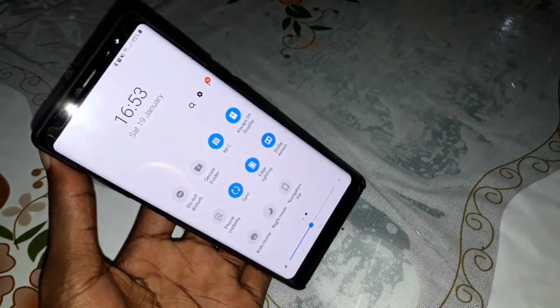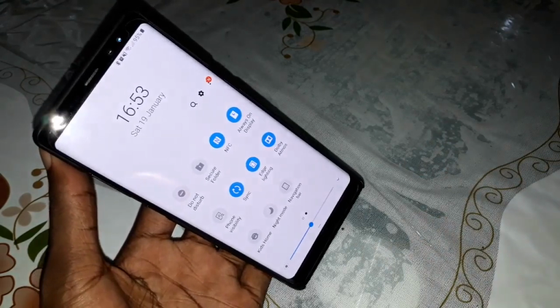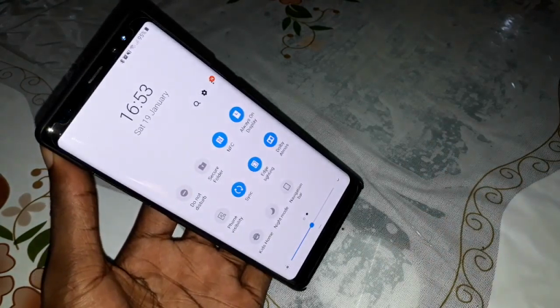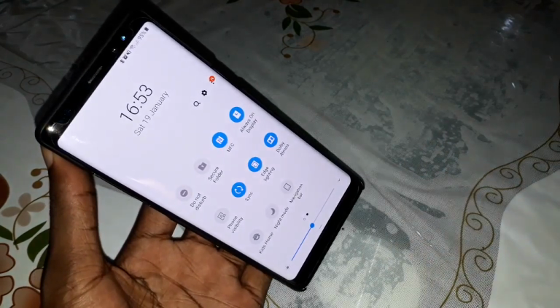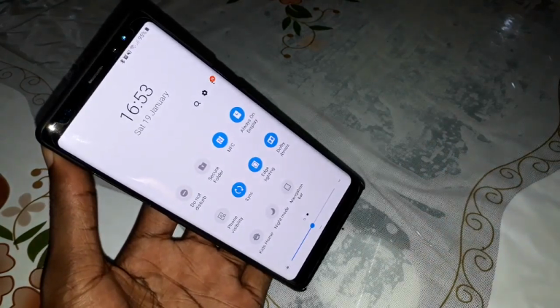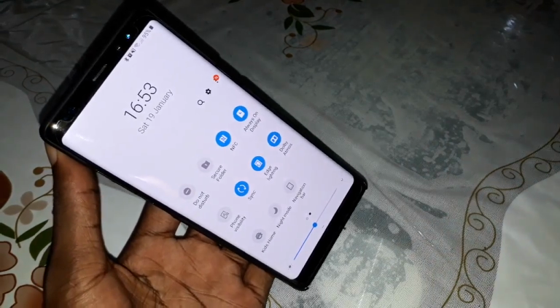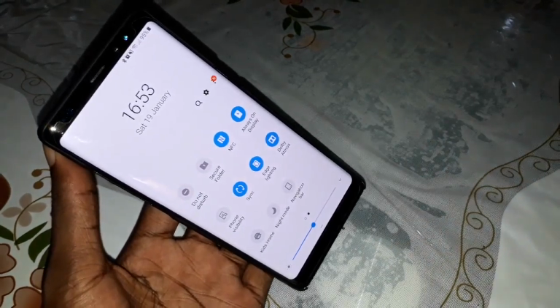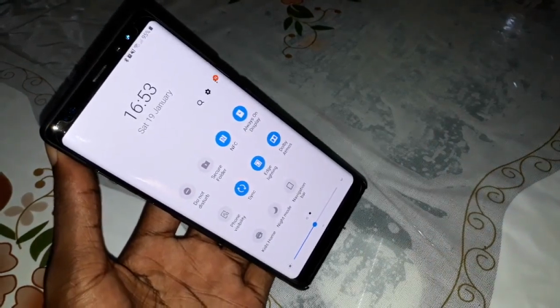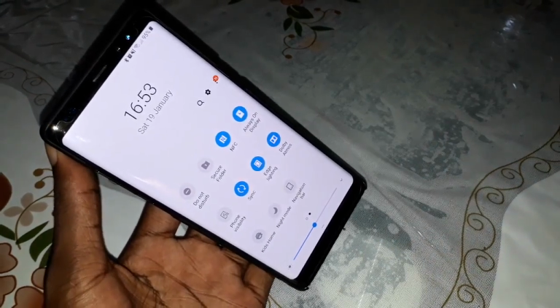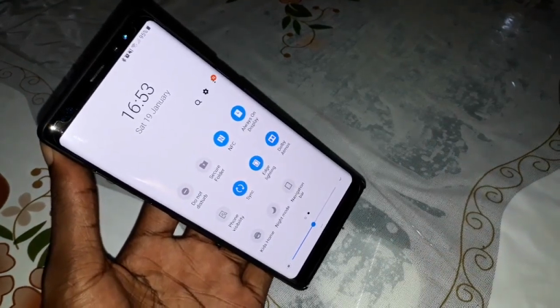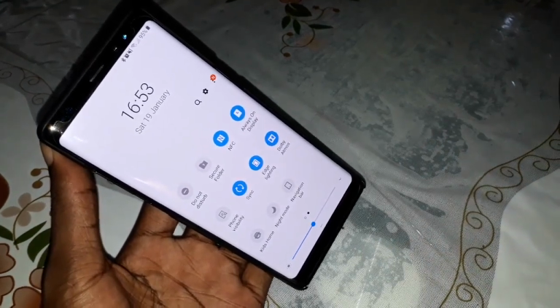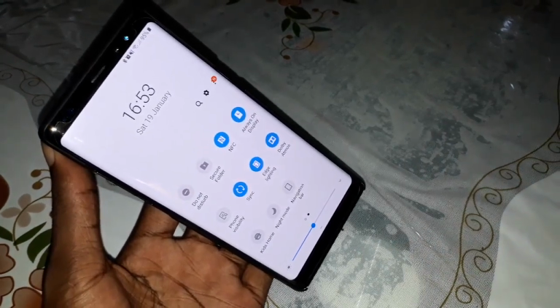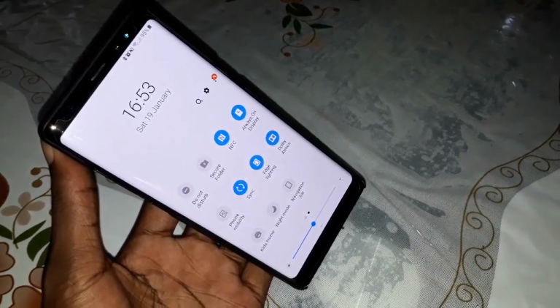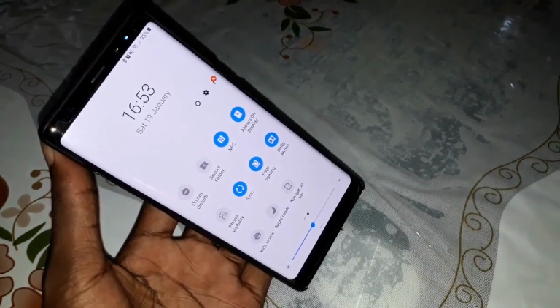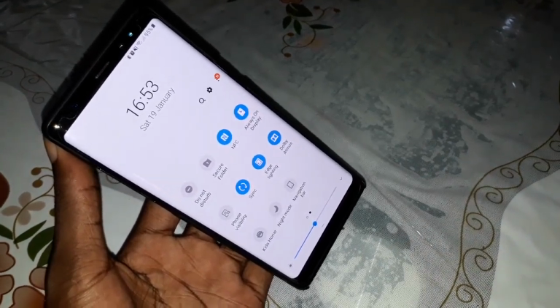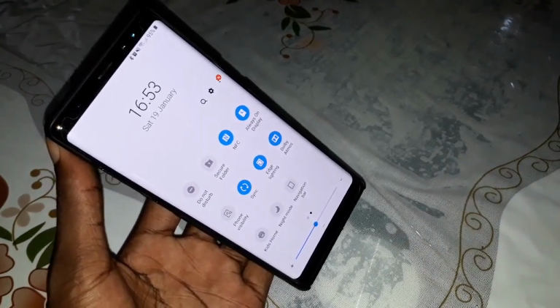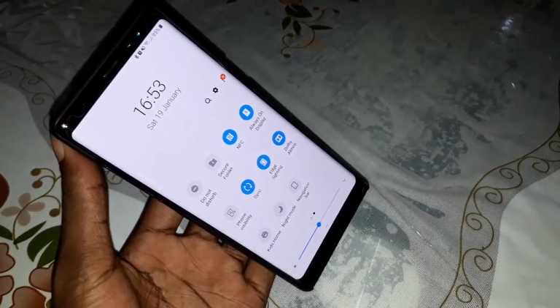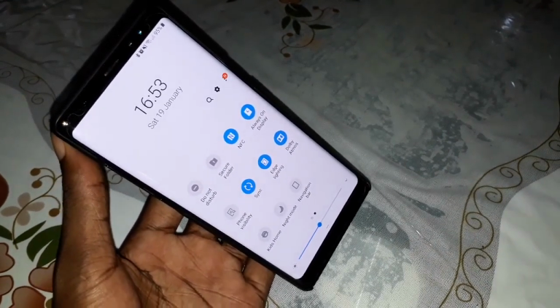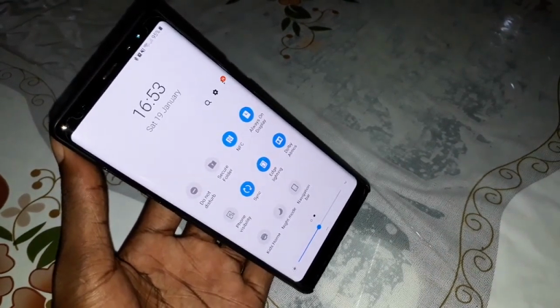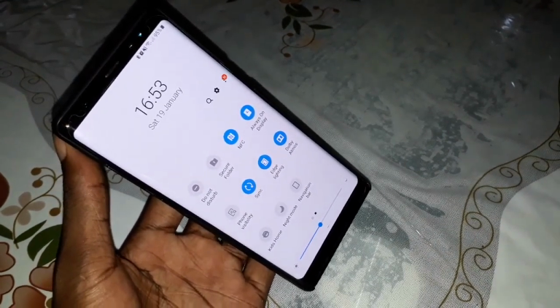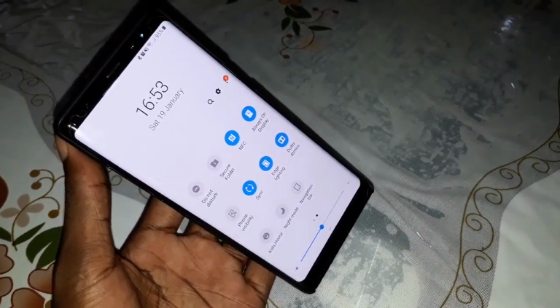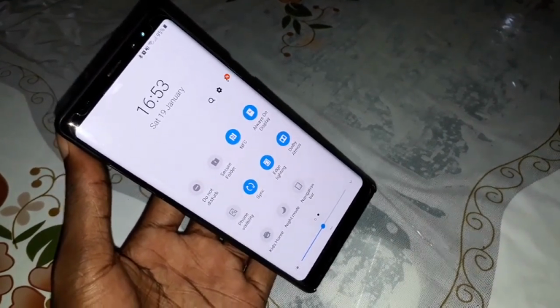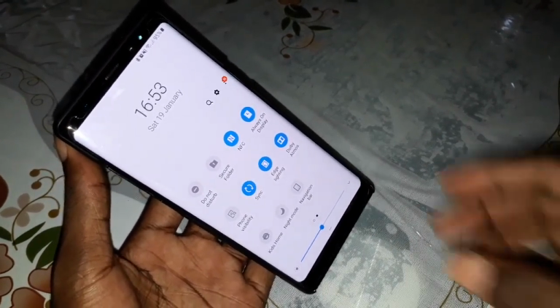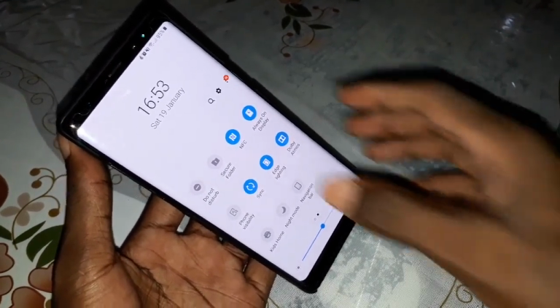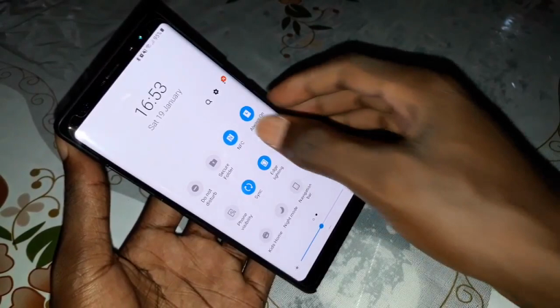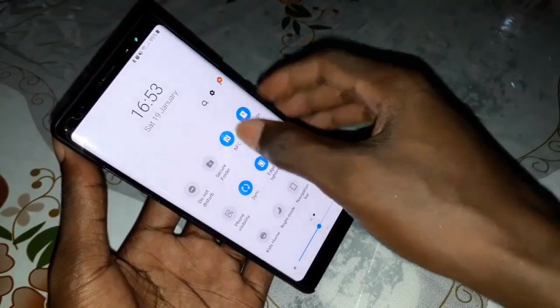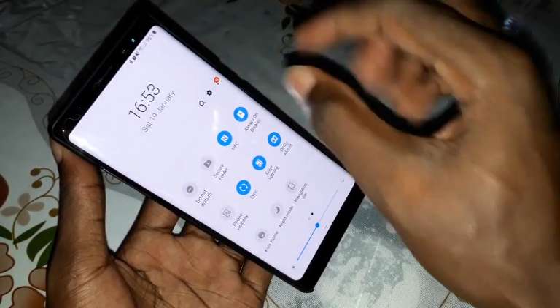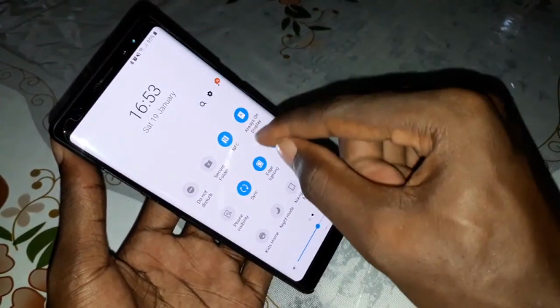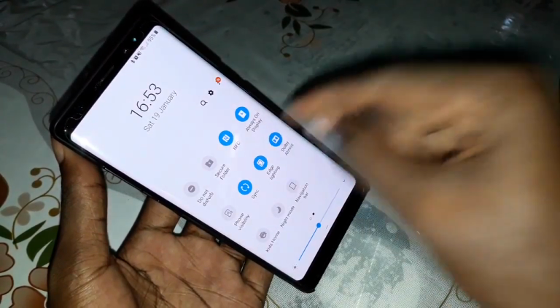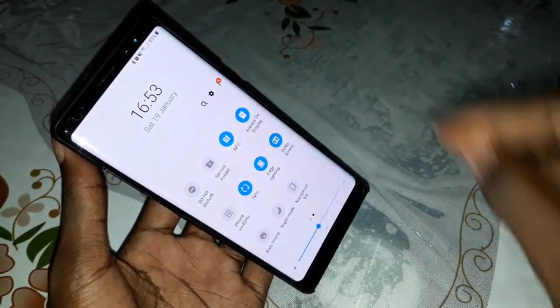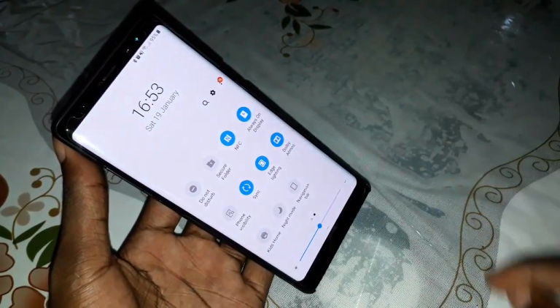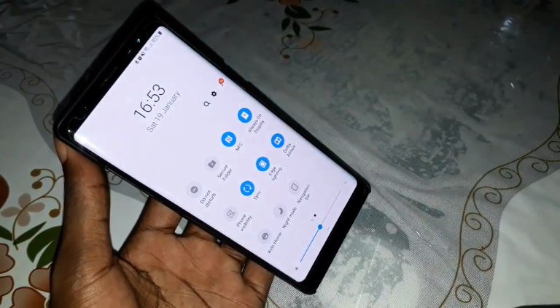Activate NFC and get ready. When you activate NFC, you see it is on.